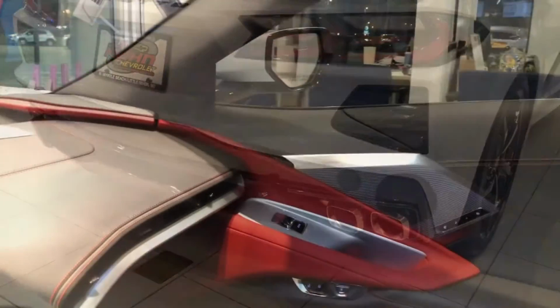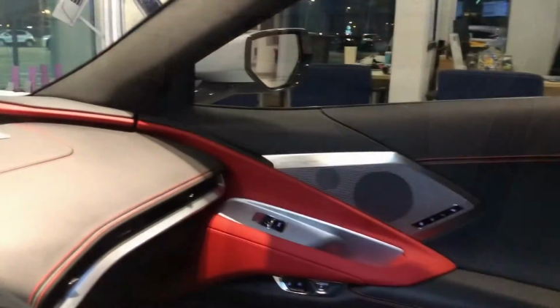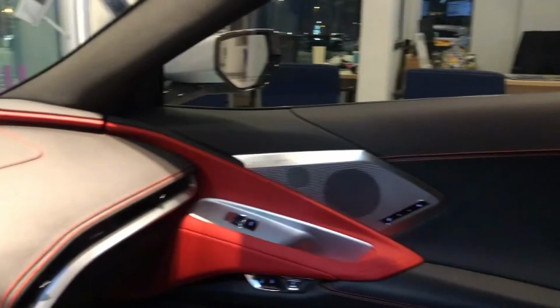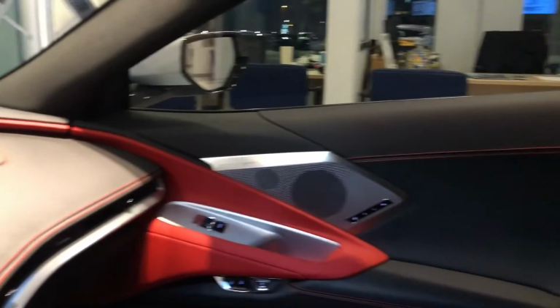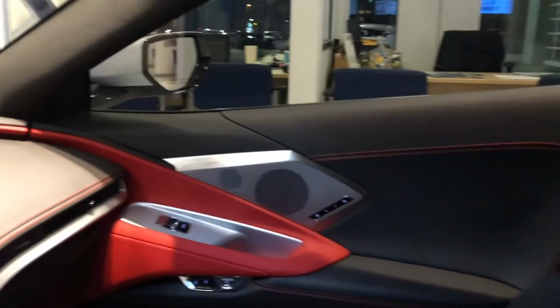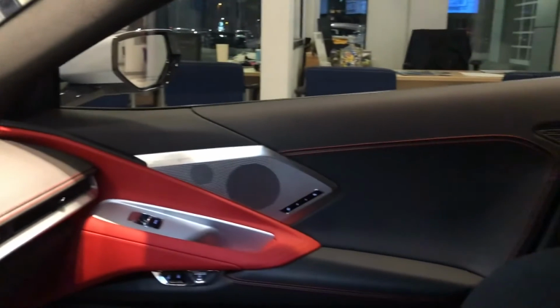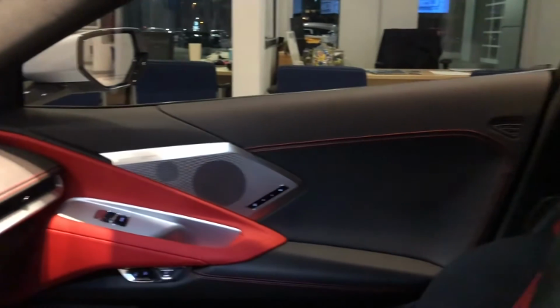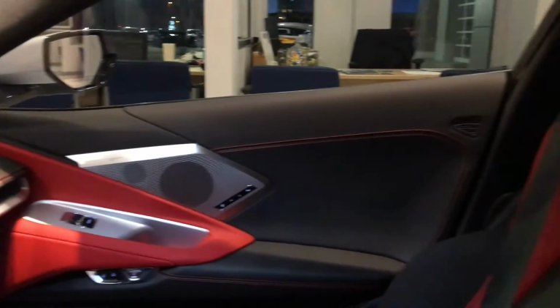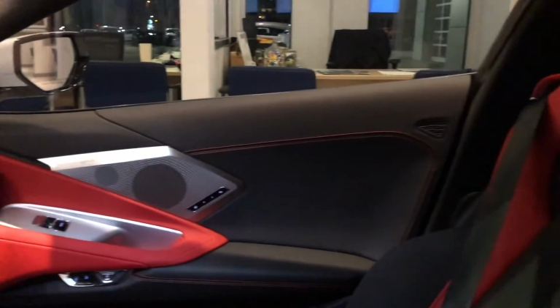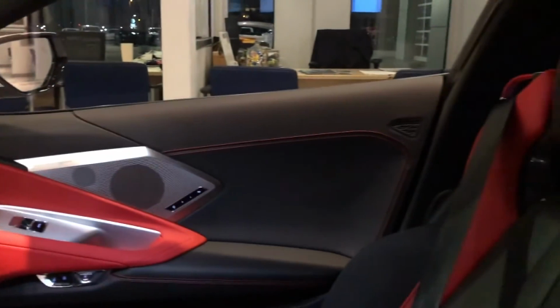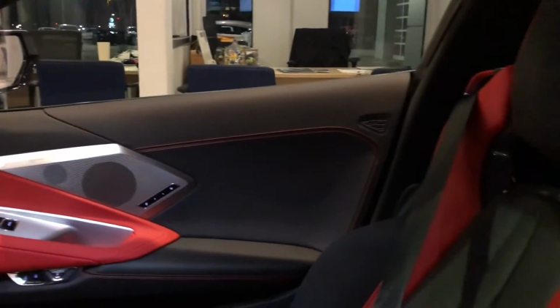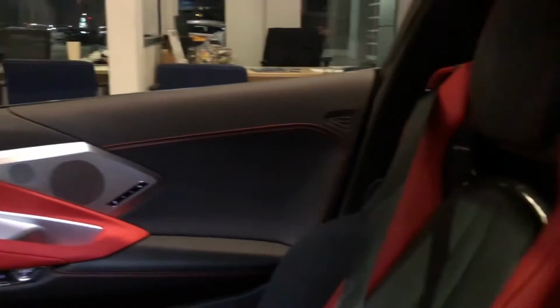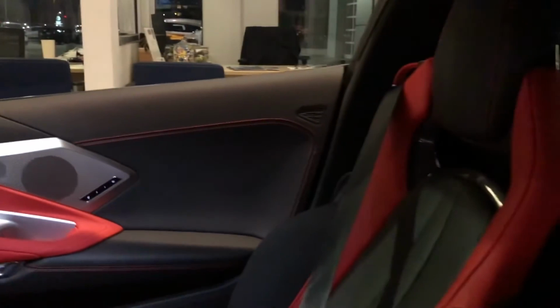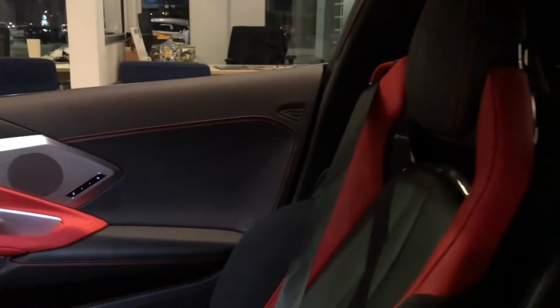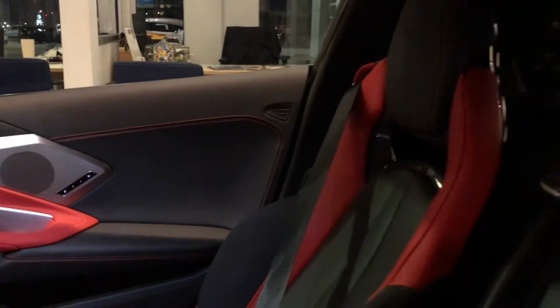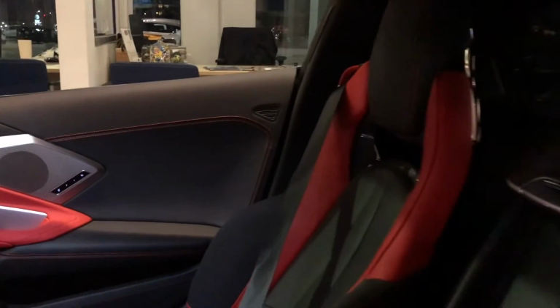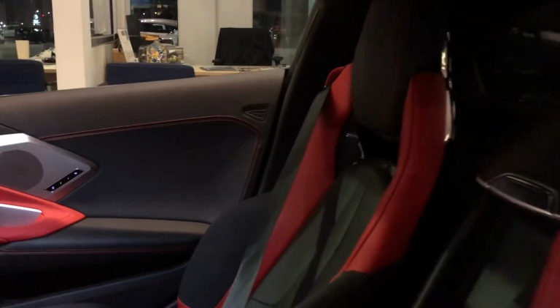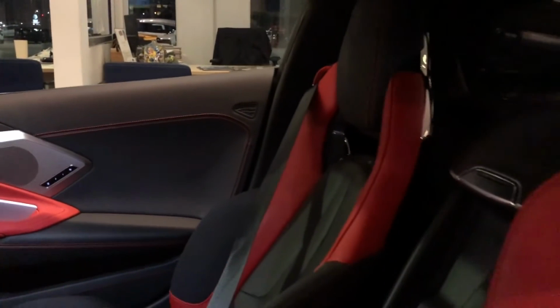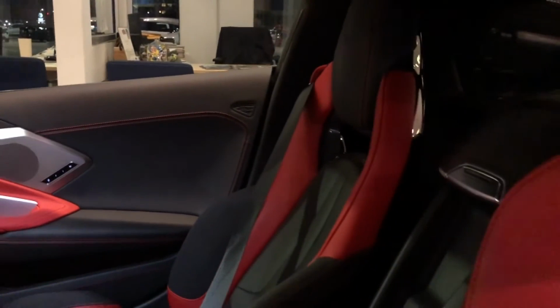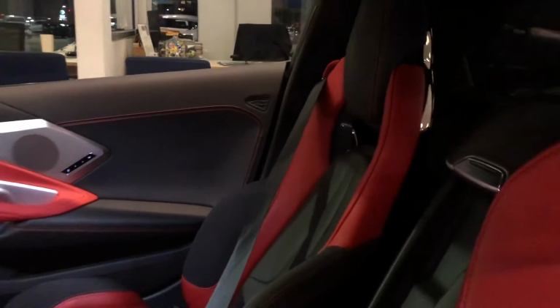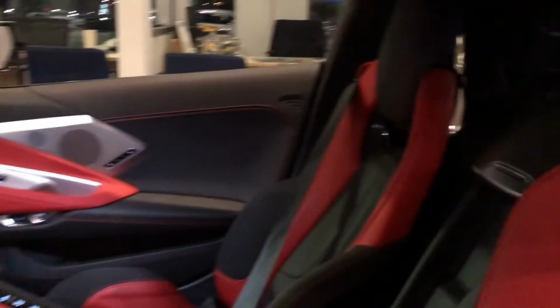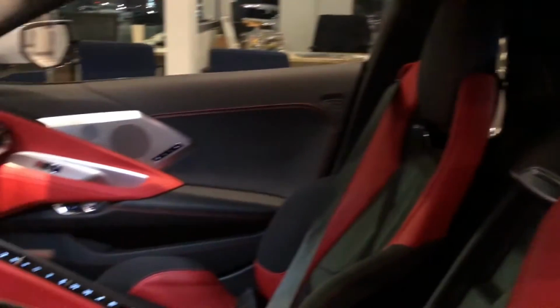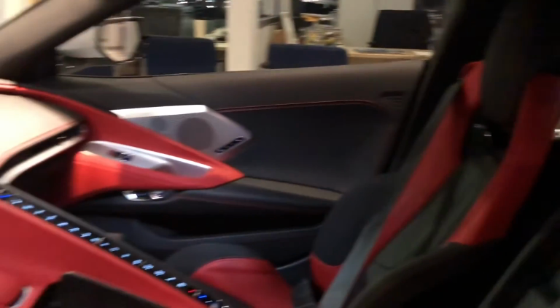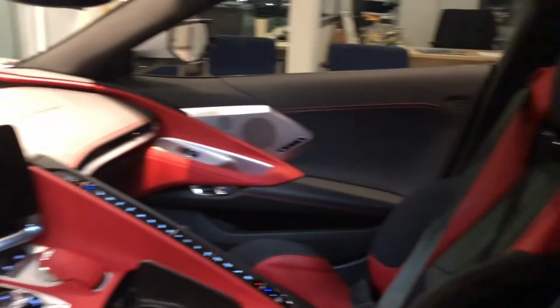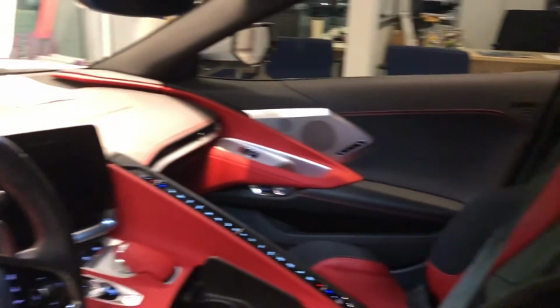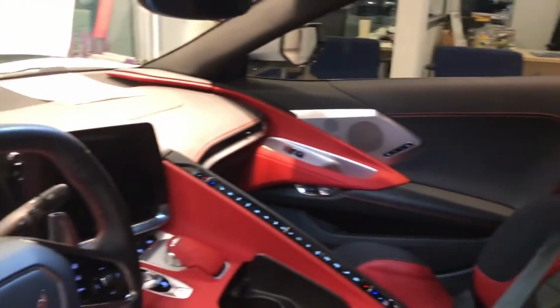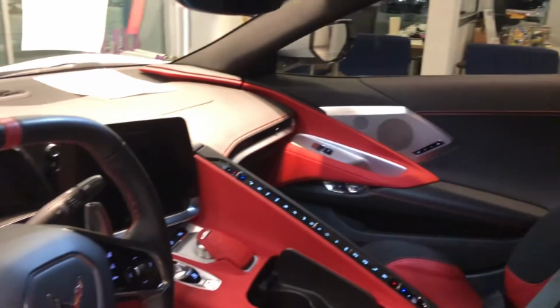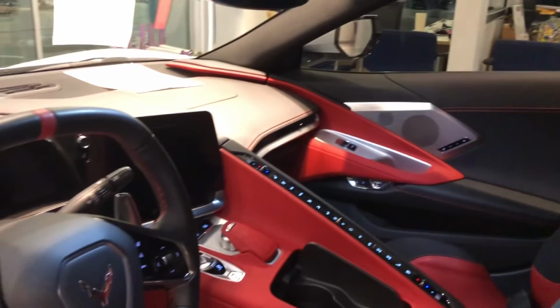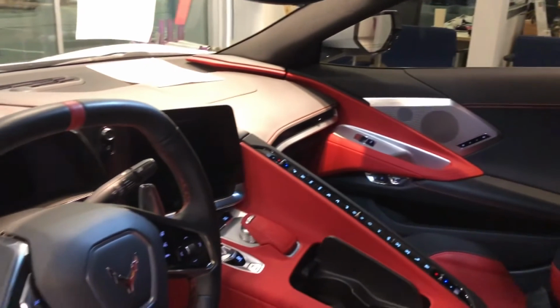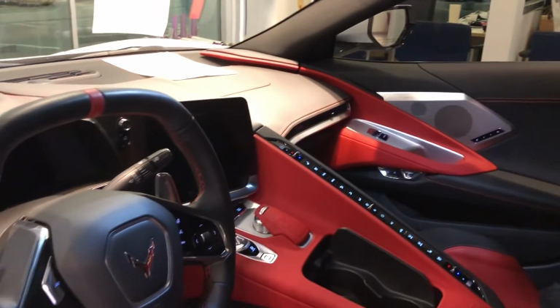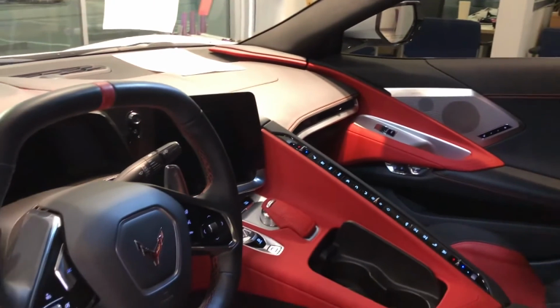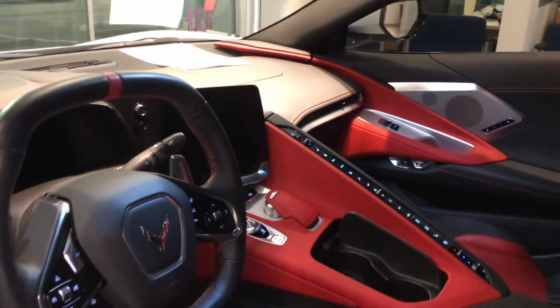Eight-way power GT heated and ventilated bucket seats with adrenaline red interior.